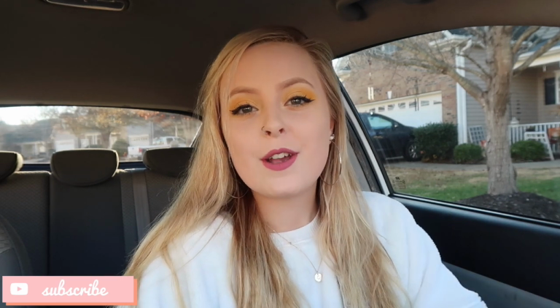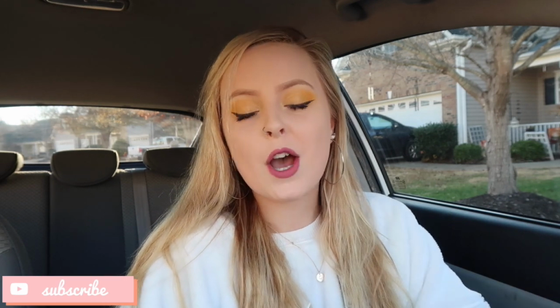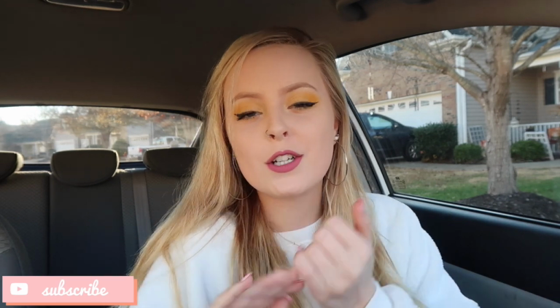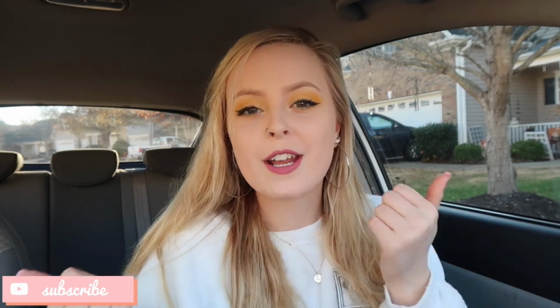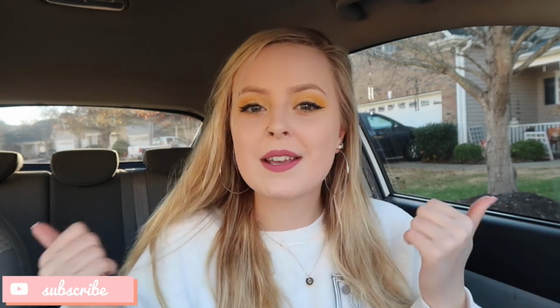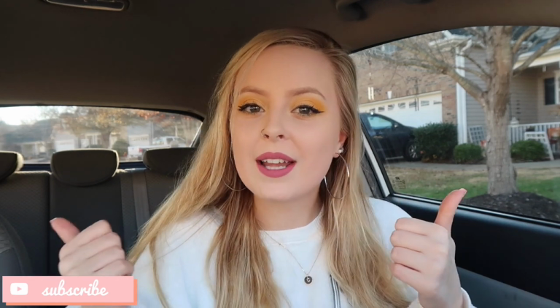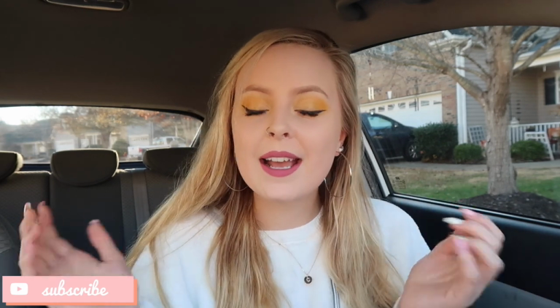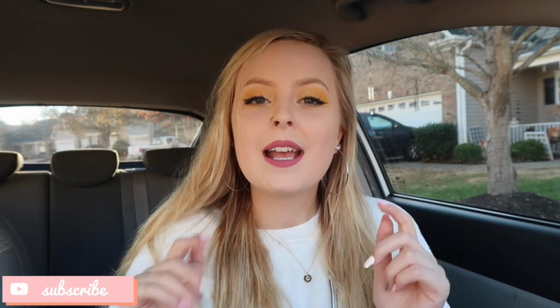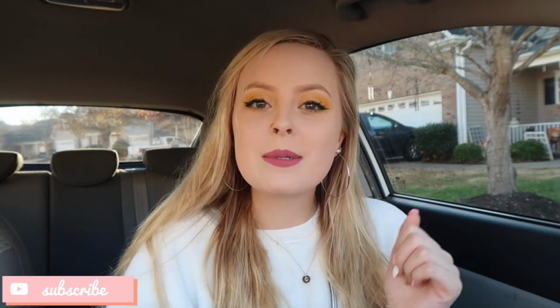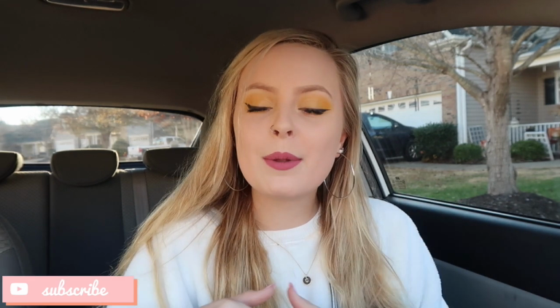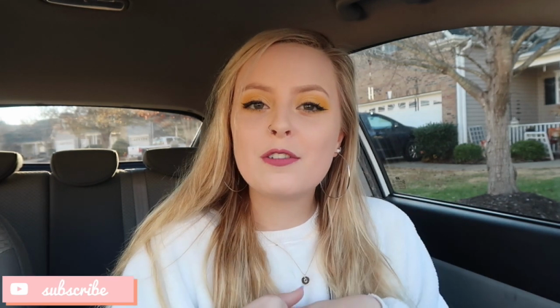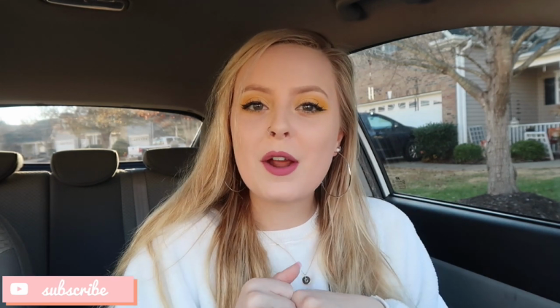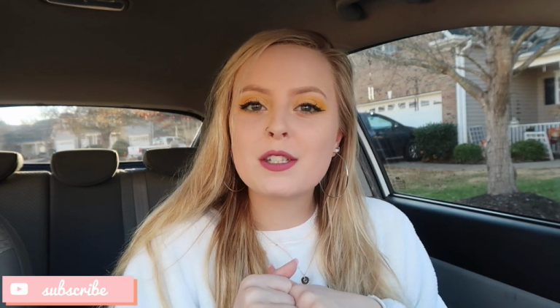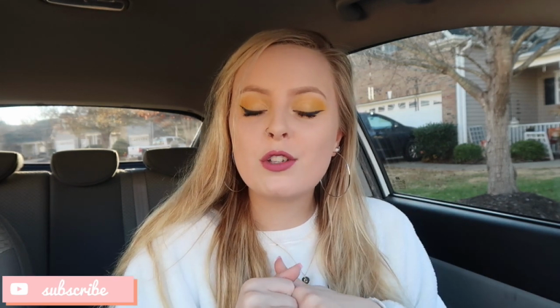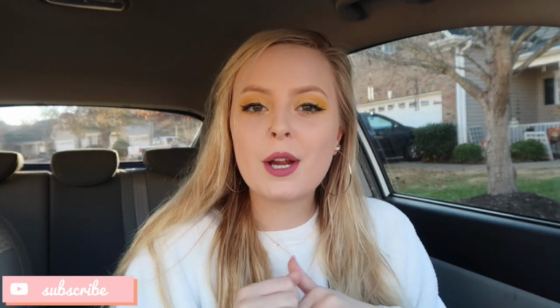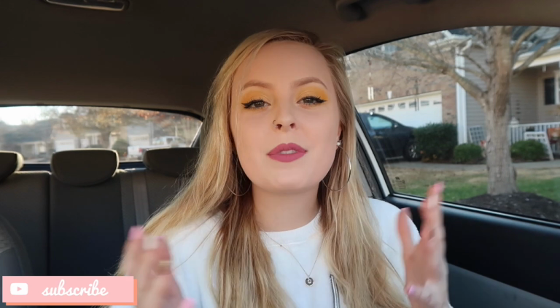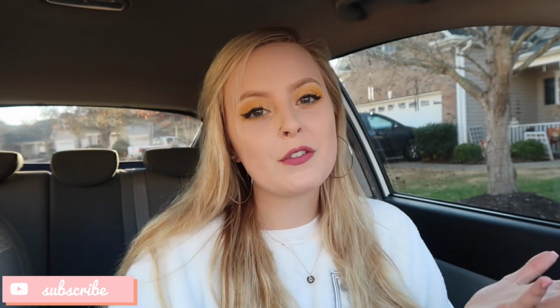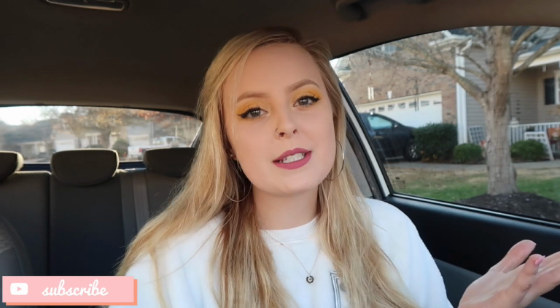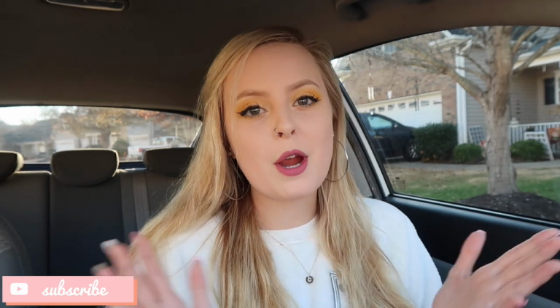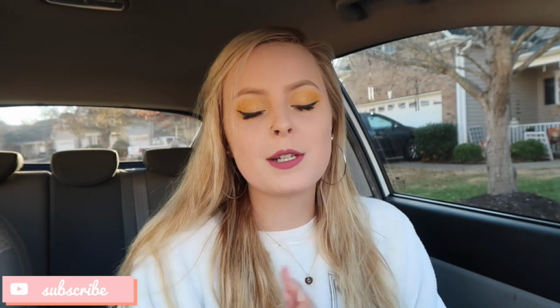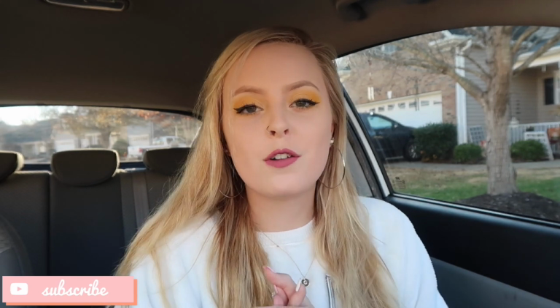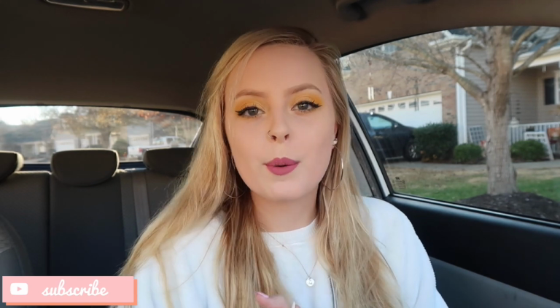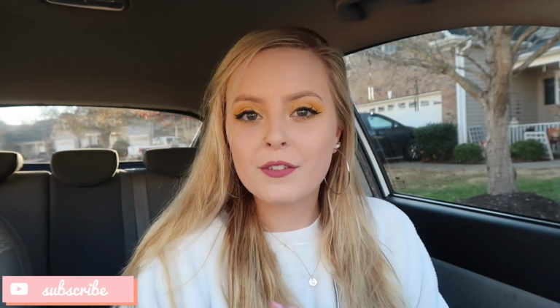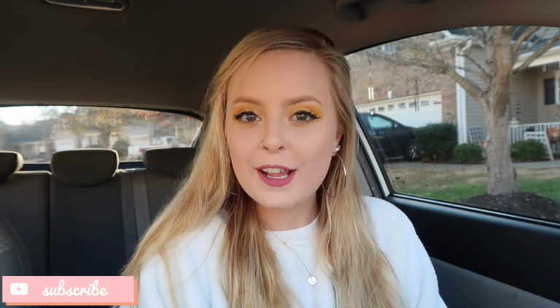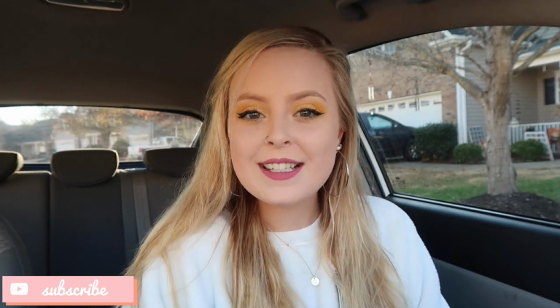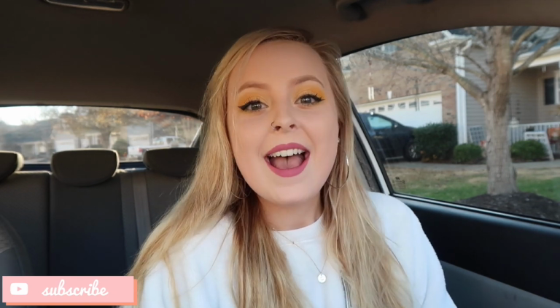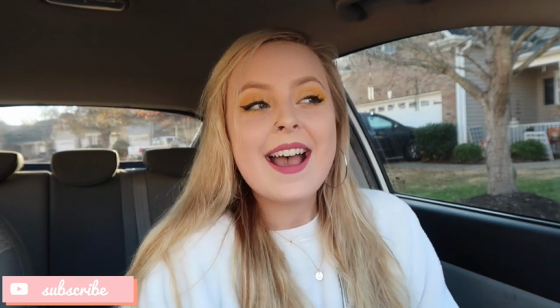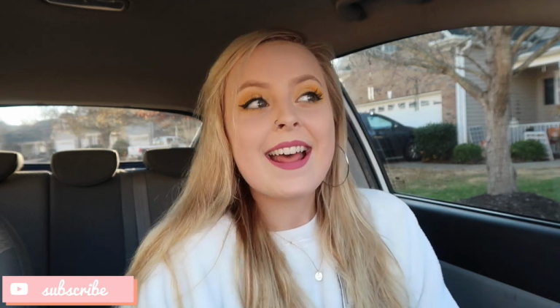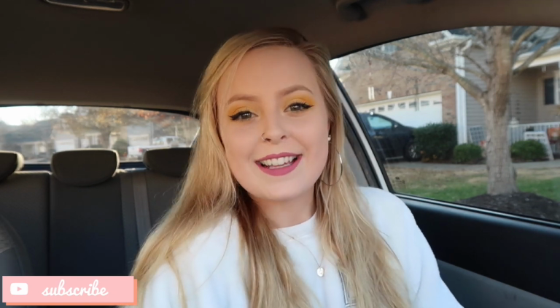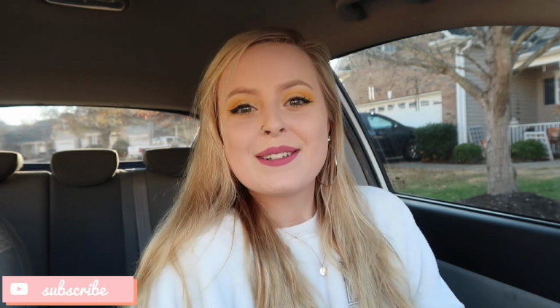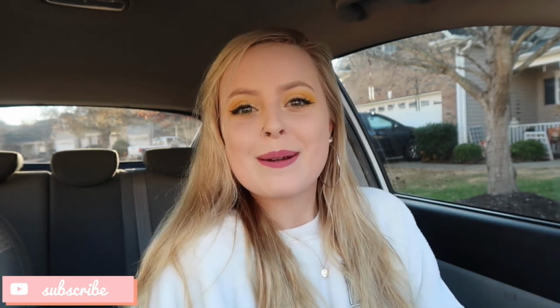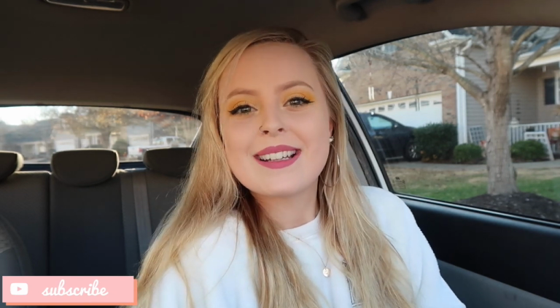If you guys enjoy this, don't forget to give it a like, comment down below video ideas for the future, don't forget to subscribe to my channel for more videos, and let's go to Starbucks!